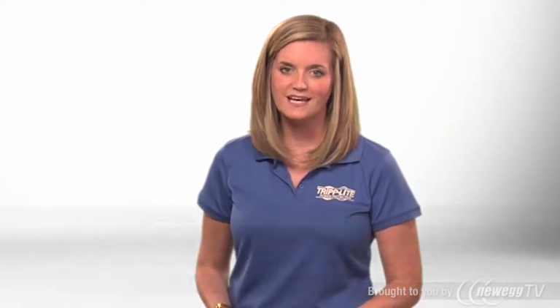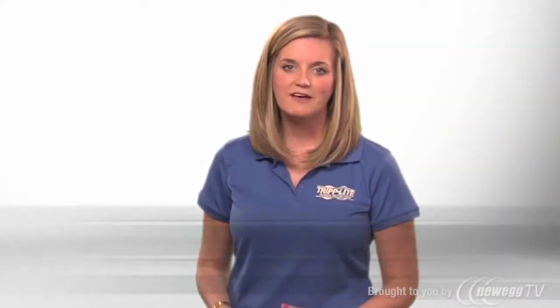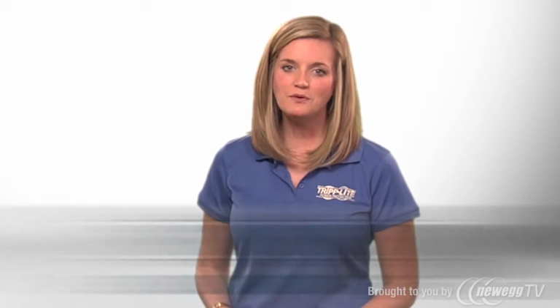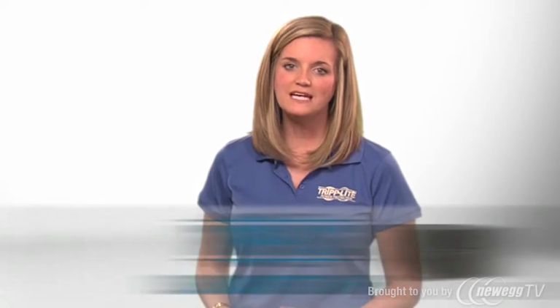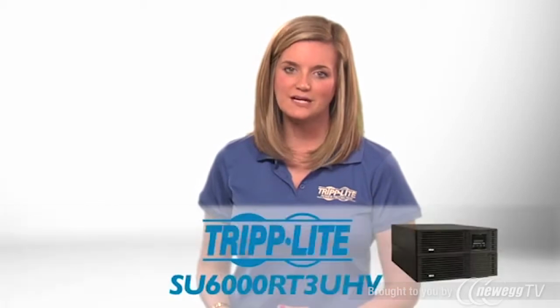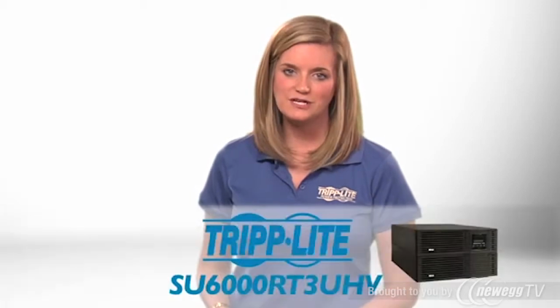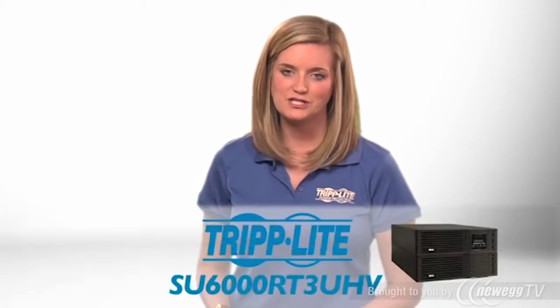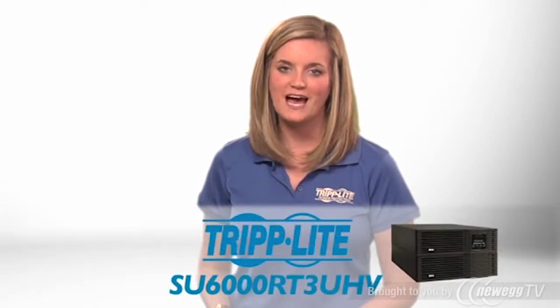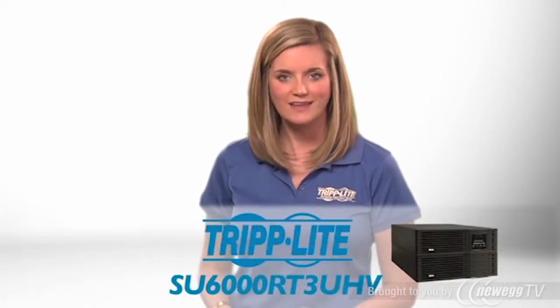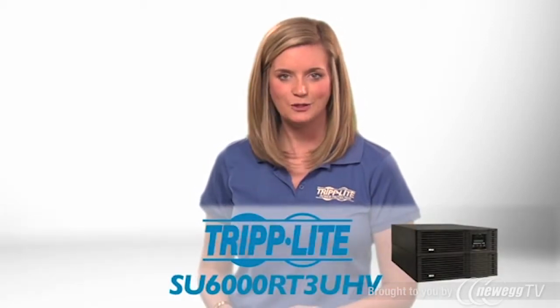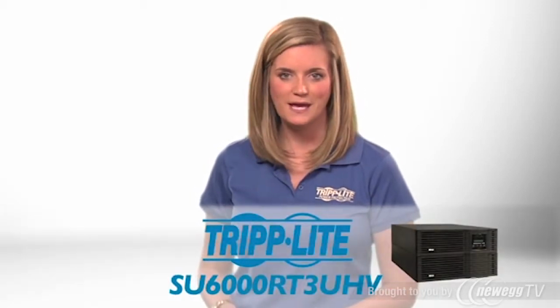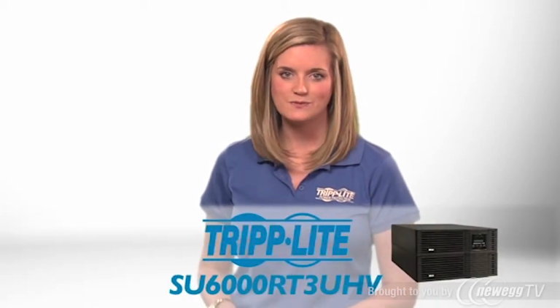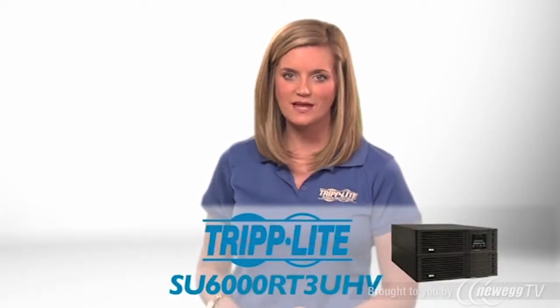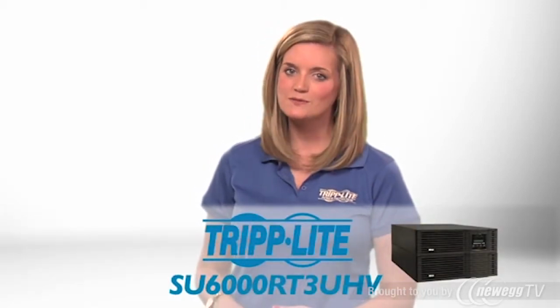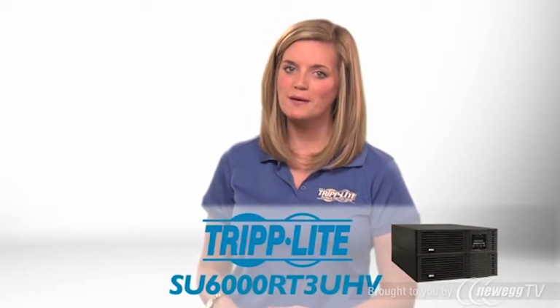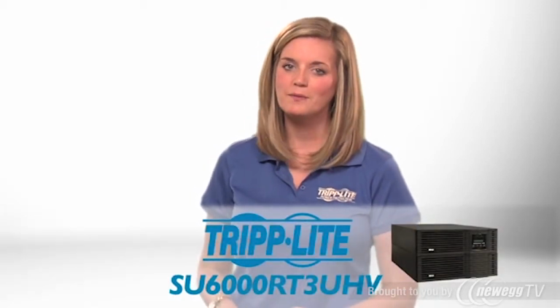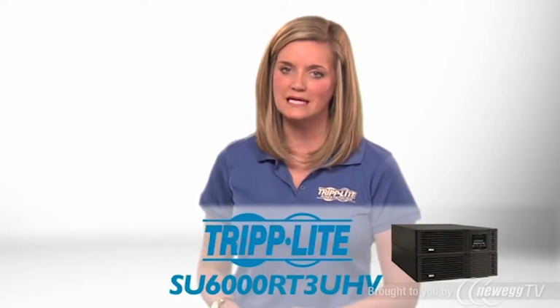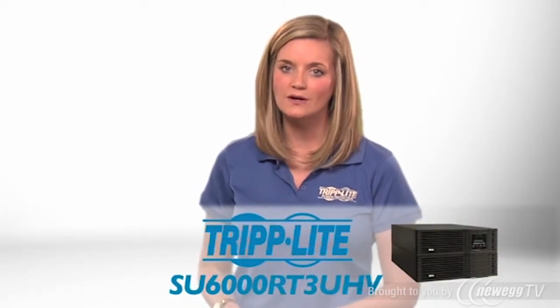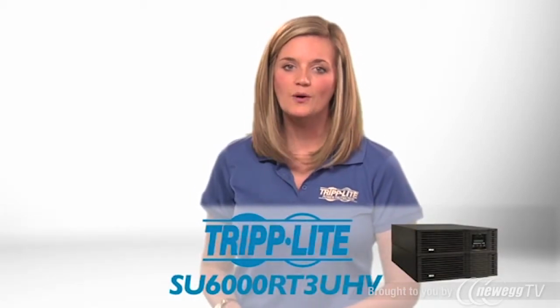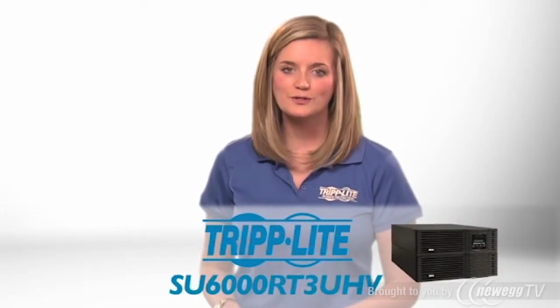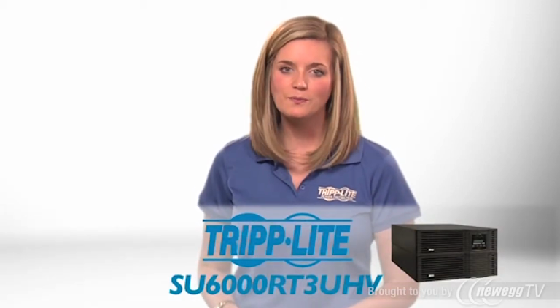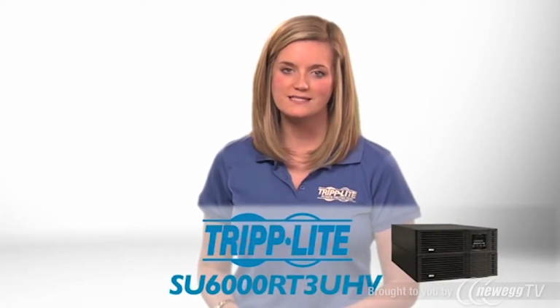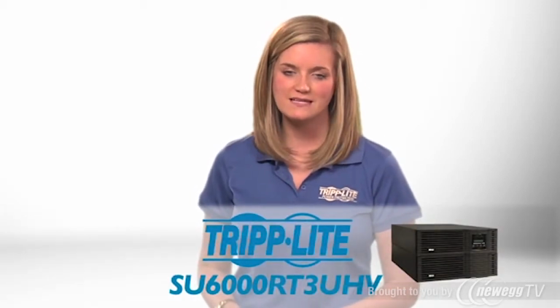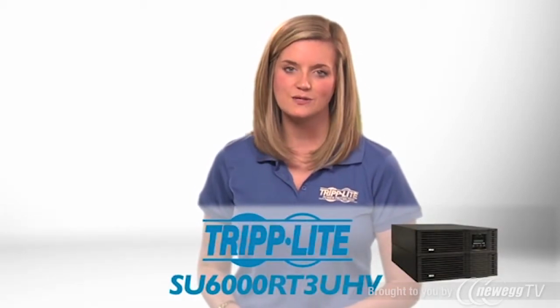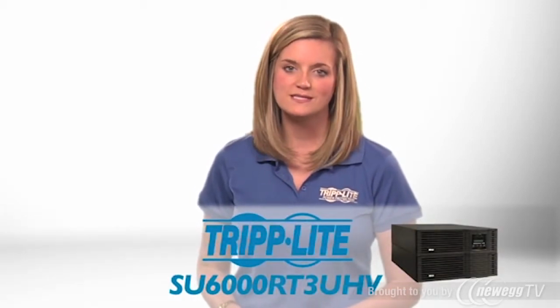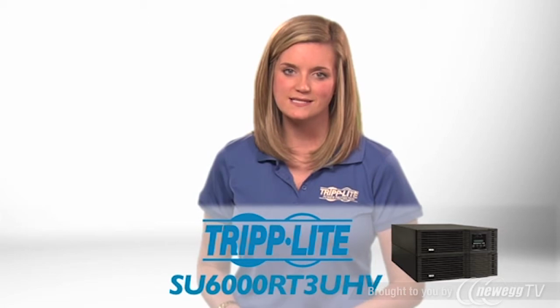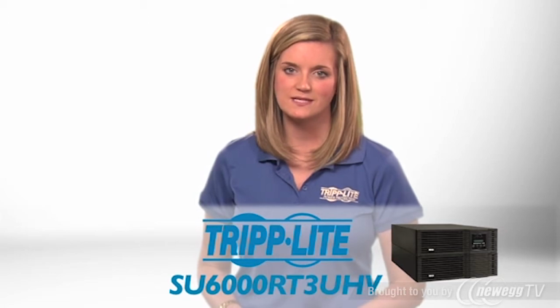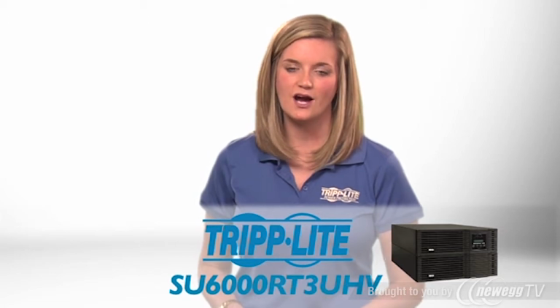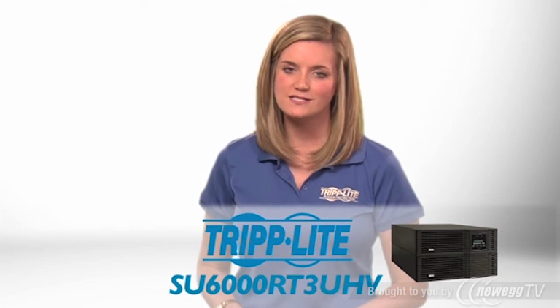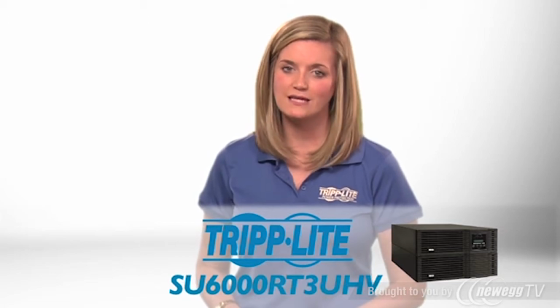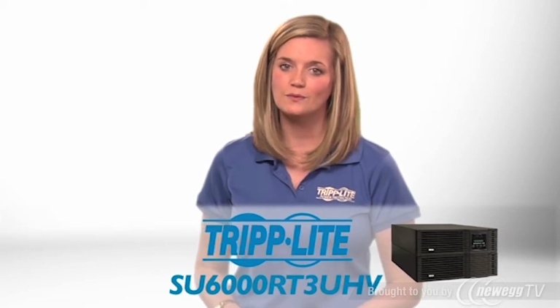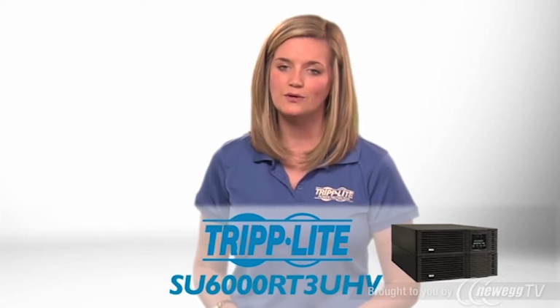If you need an energy efficient online UPS with hot swap capability, order Triplite's SU-6000RT3UHV.